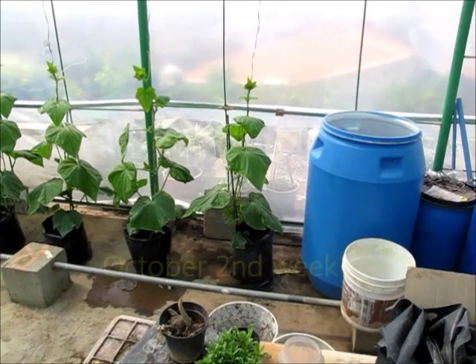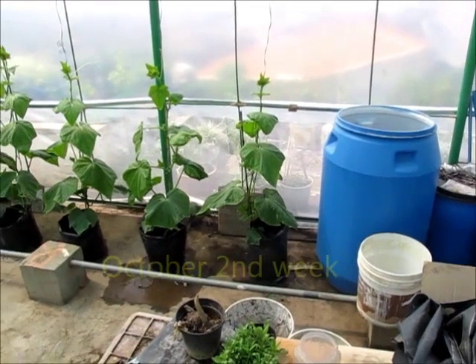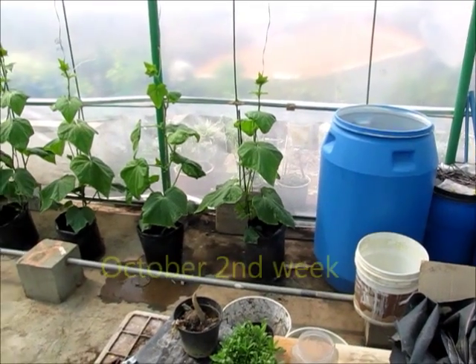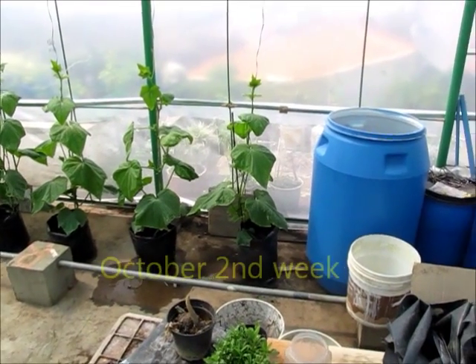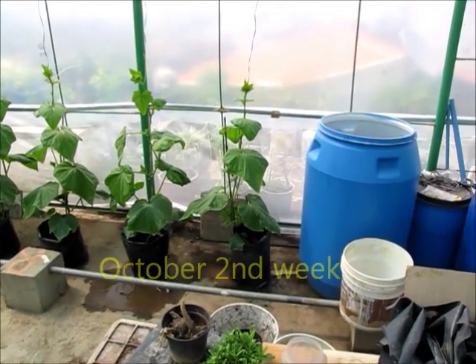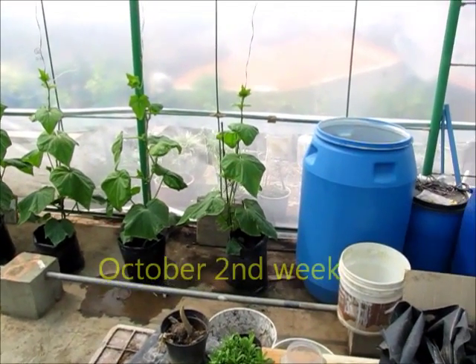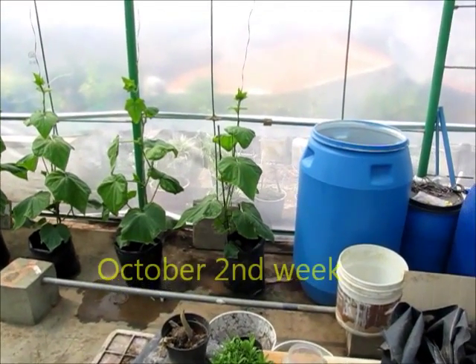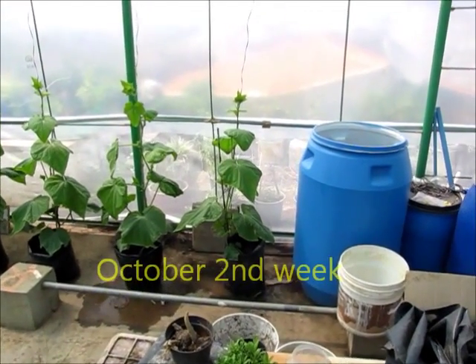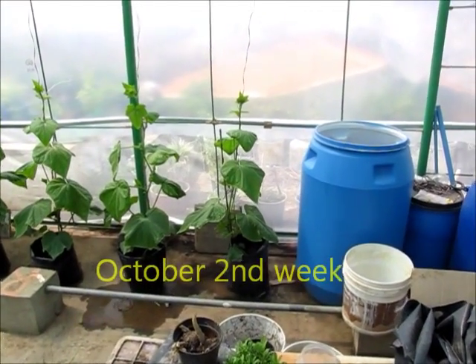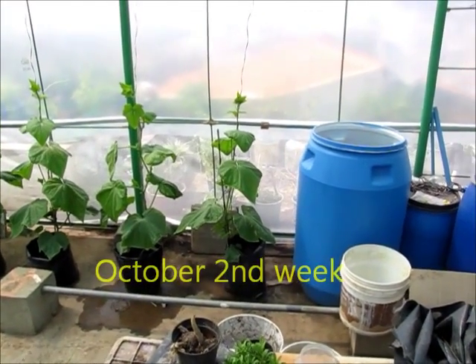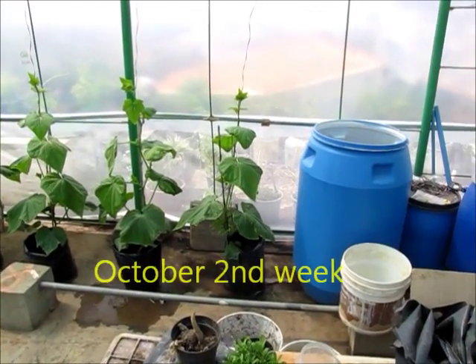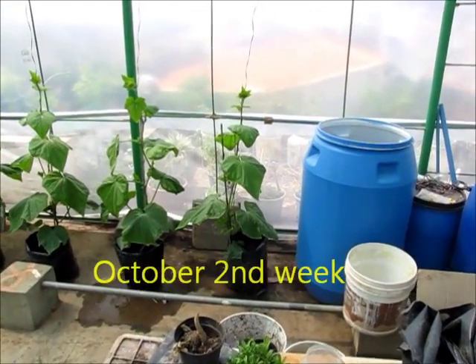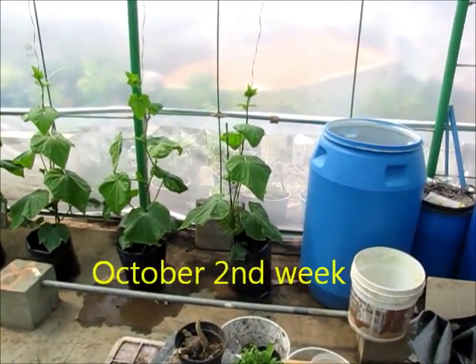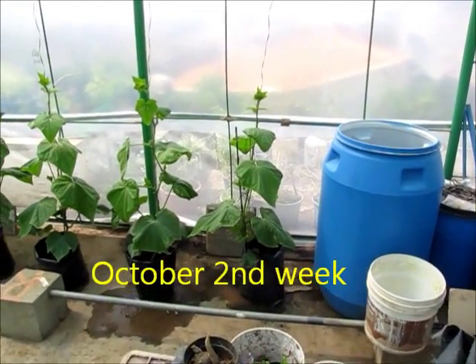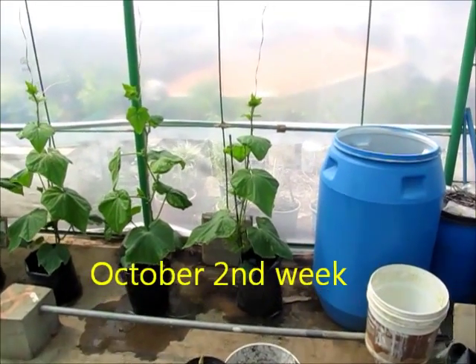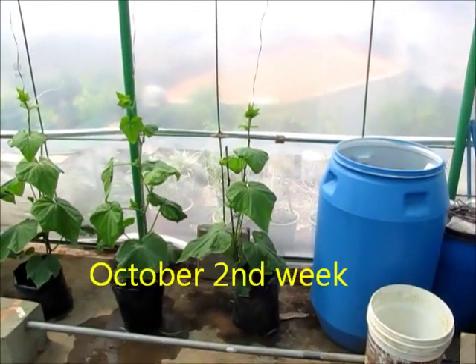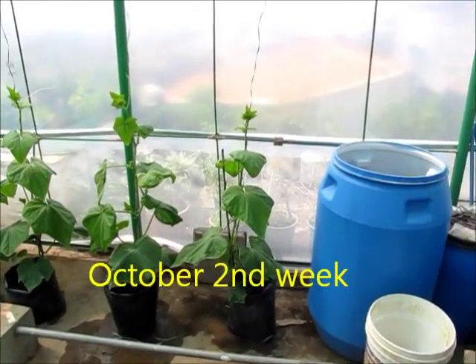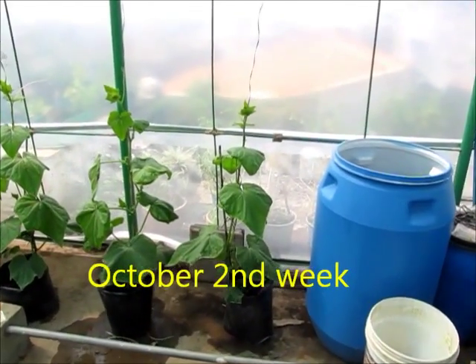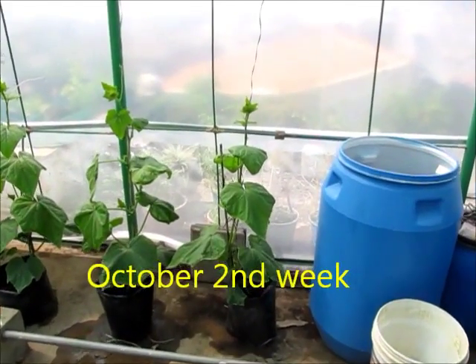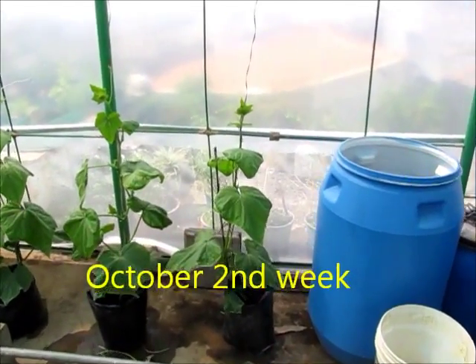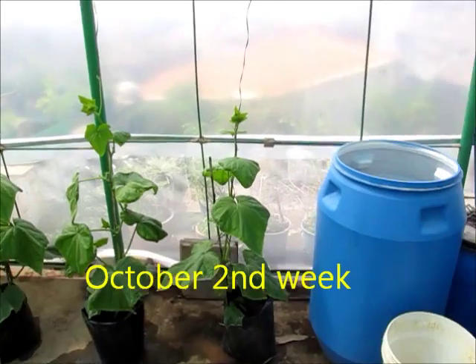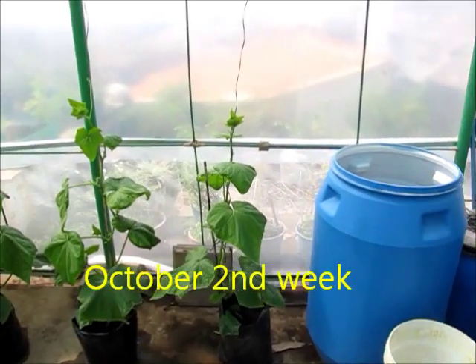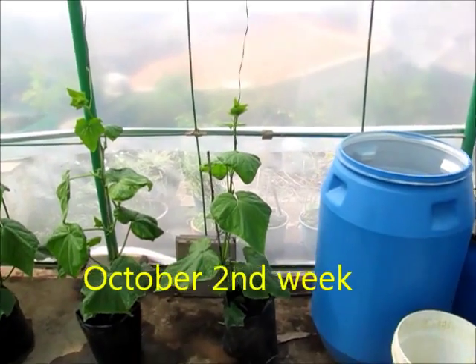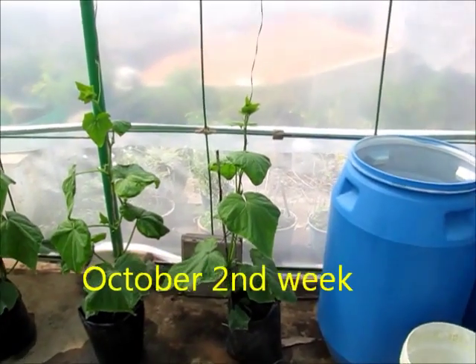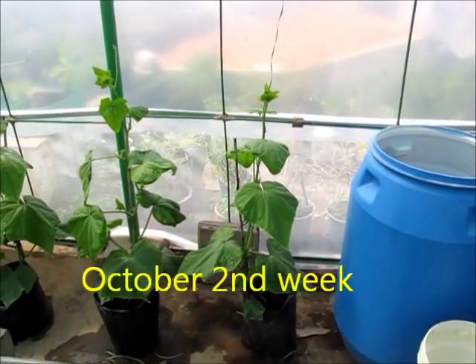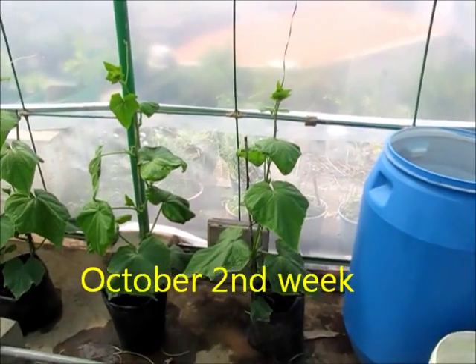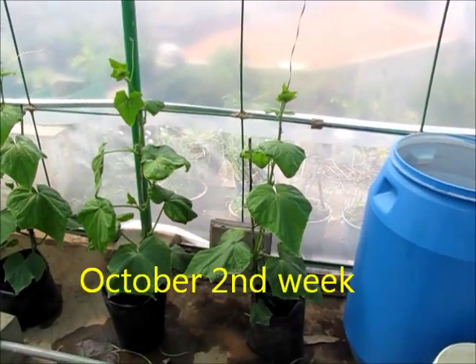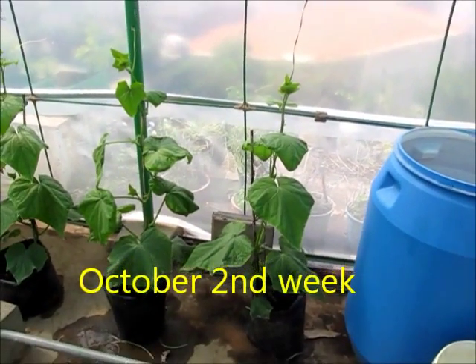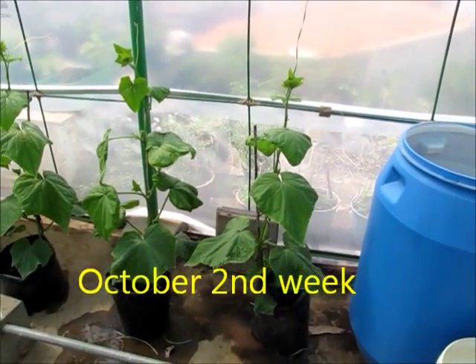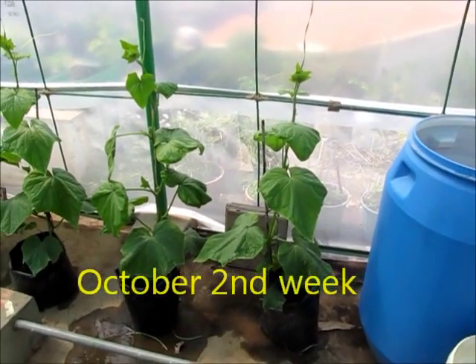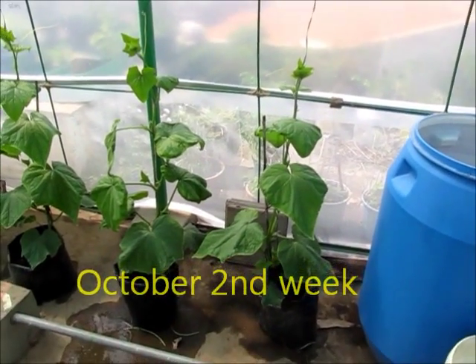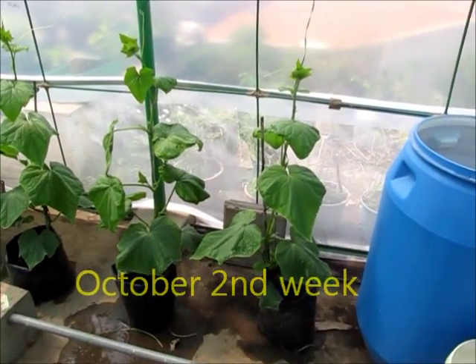Hi everyone, this is the Geek Gardener. I am going to show you the cucumber growing in a hydroponic setup today.